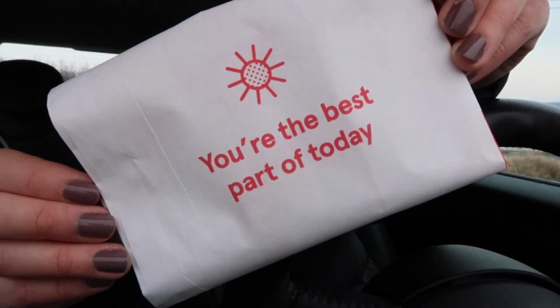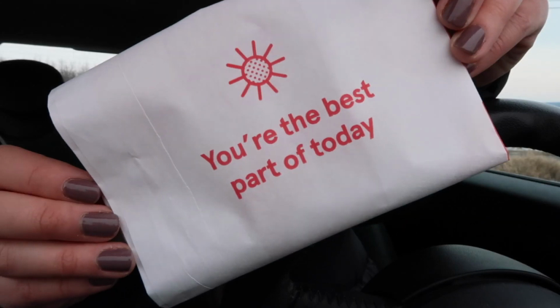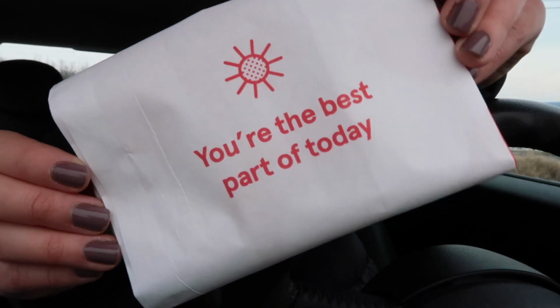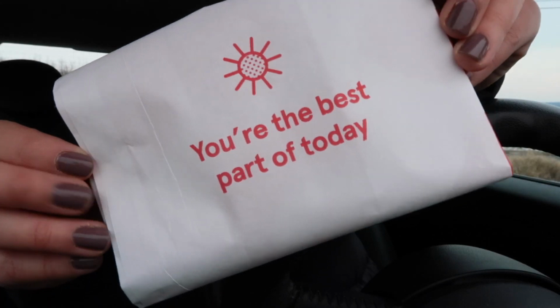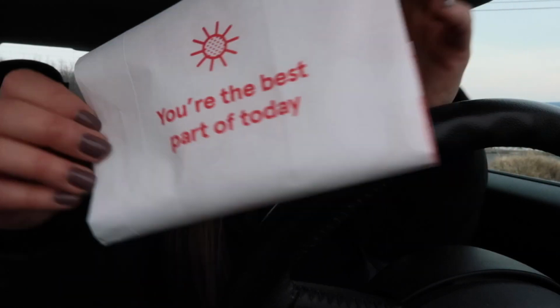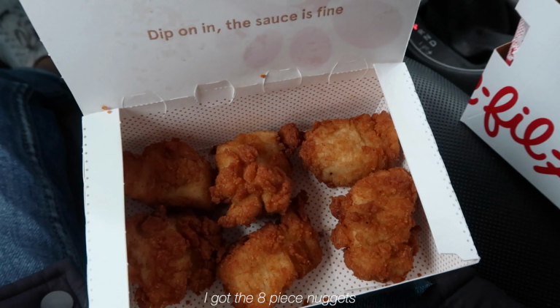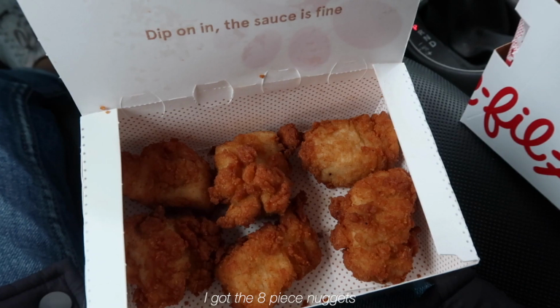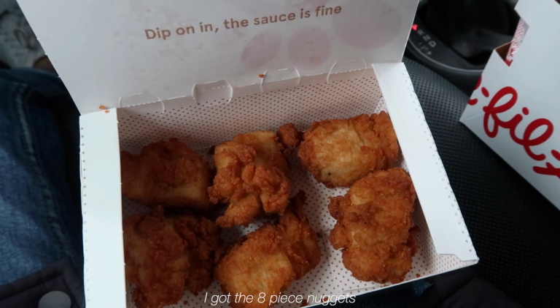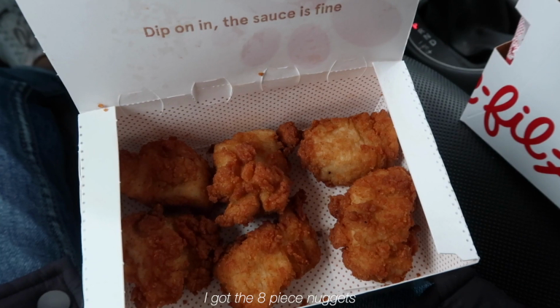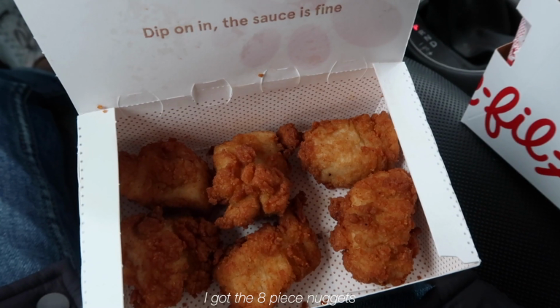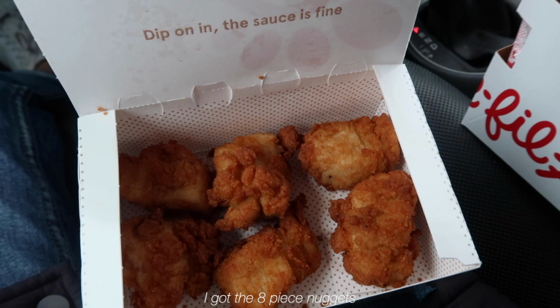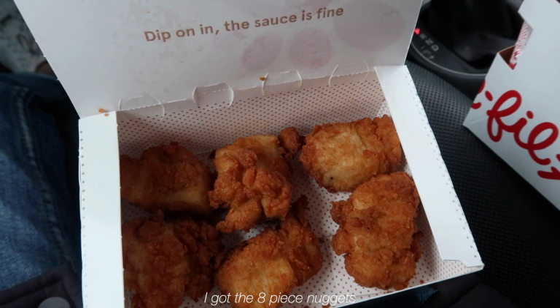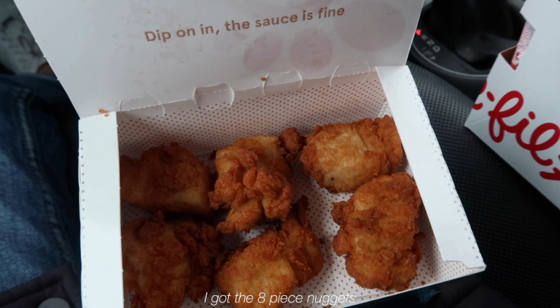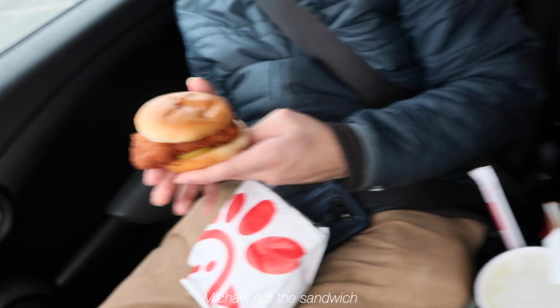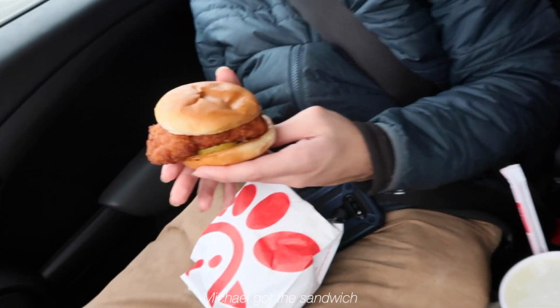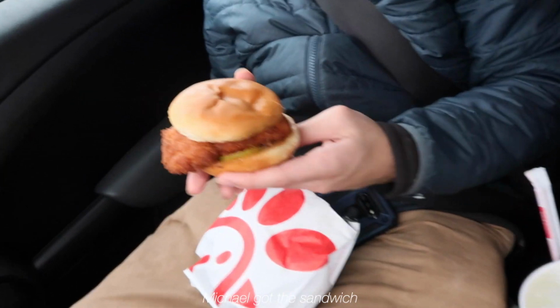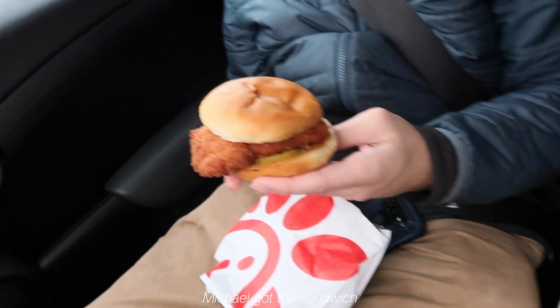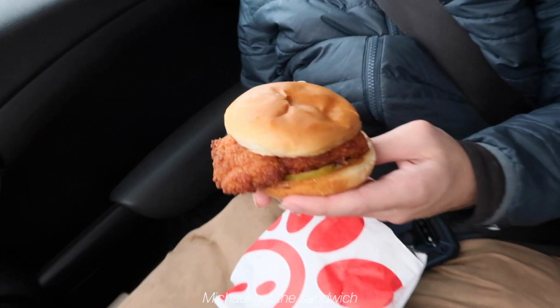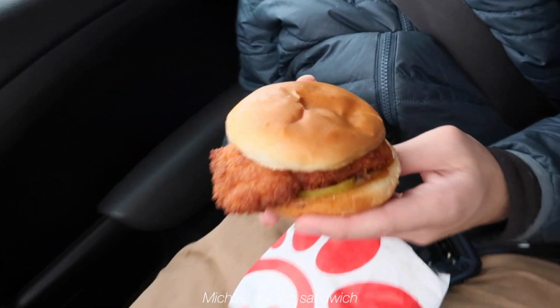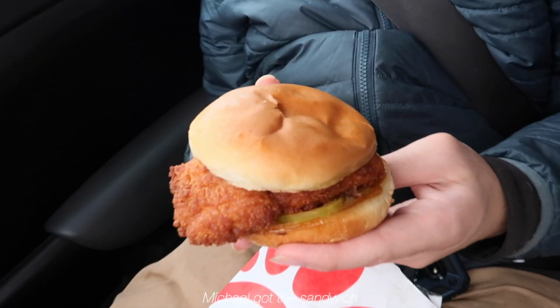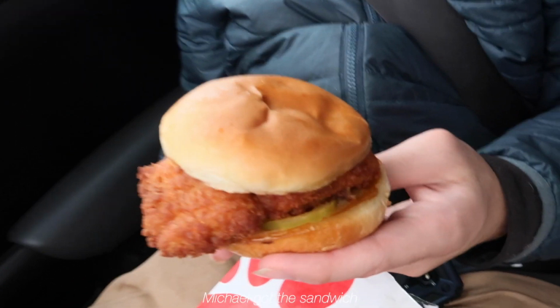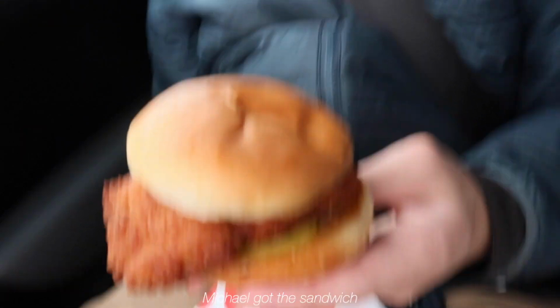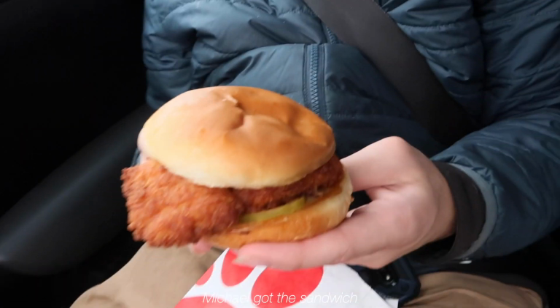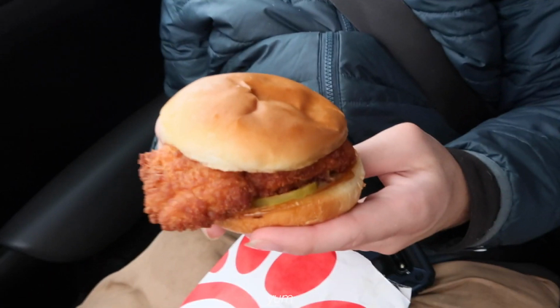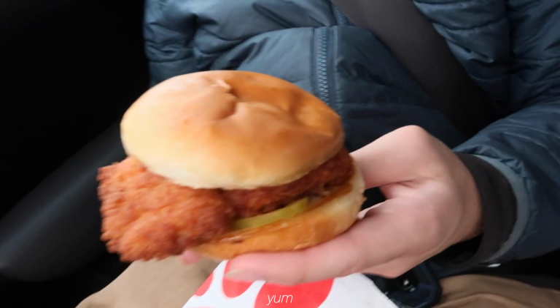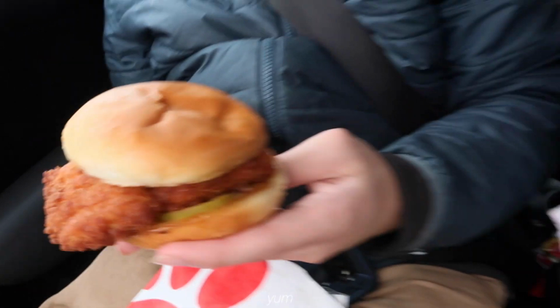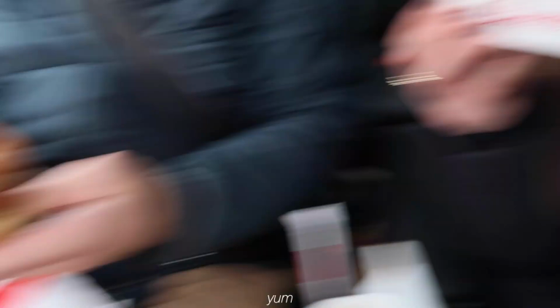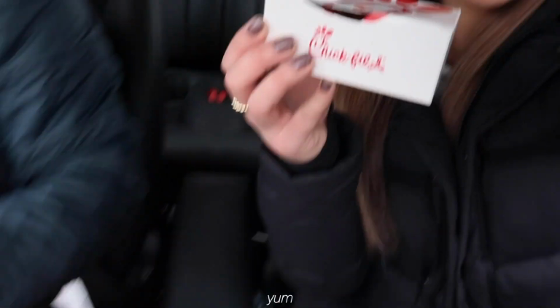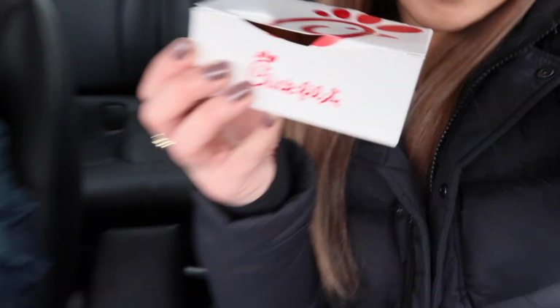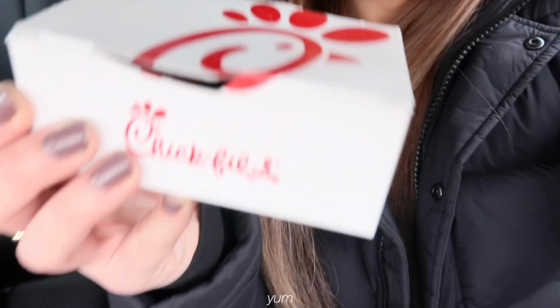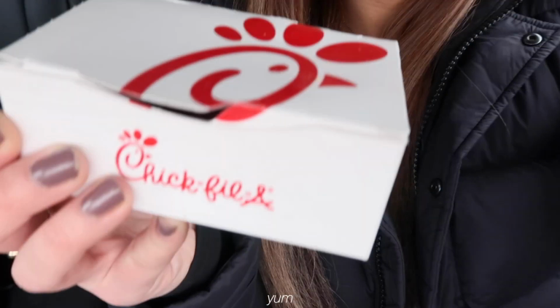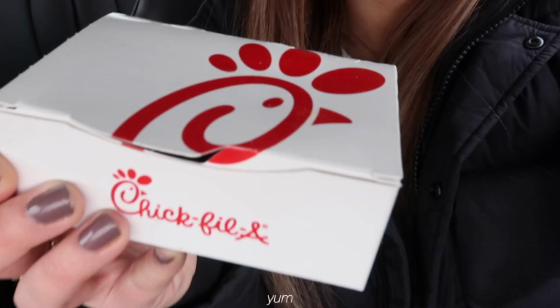I got the eight-piece nuggets and Michael got the sandwich. Yum!